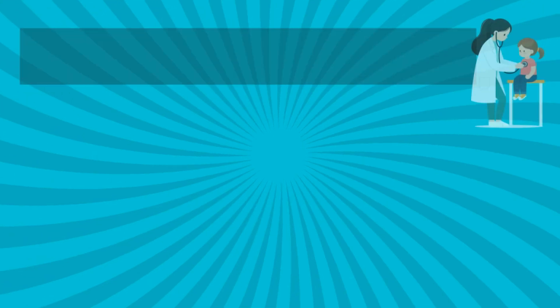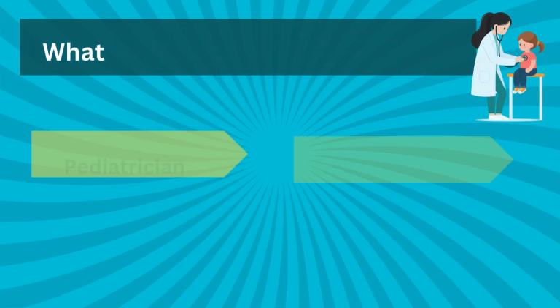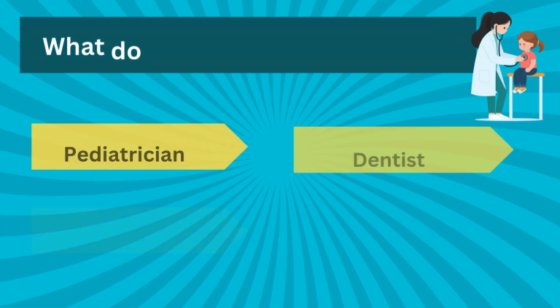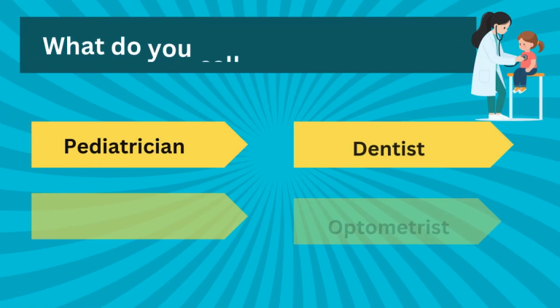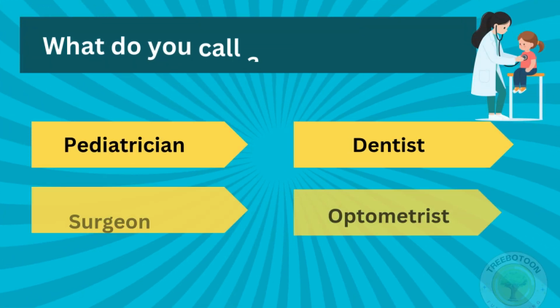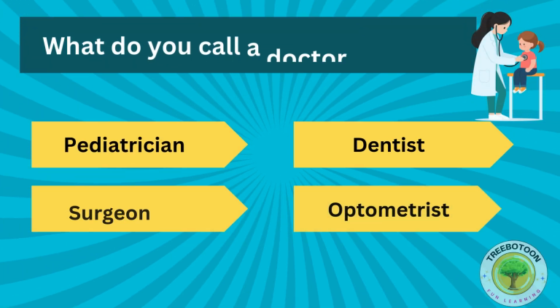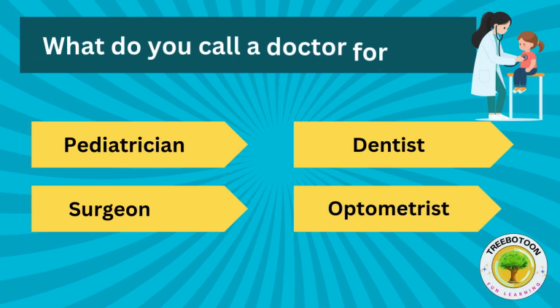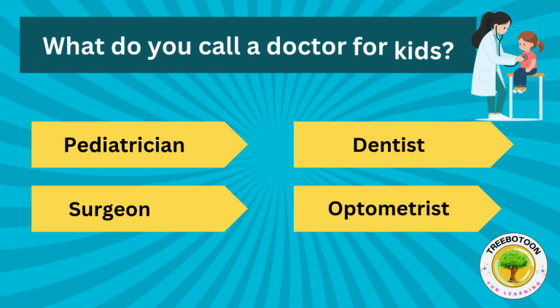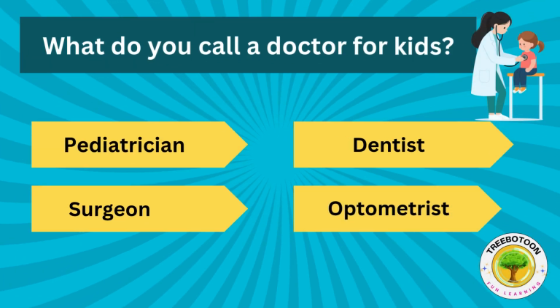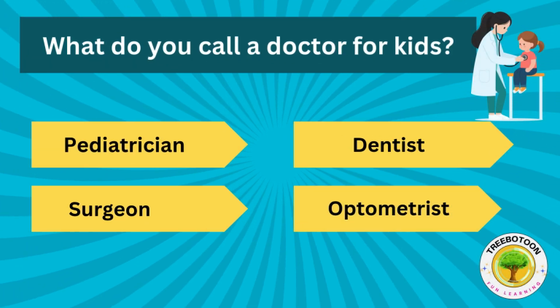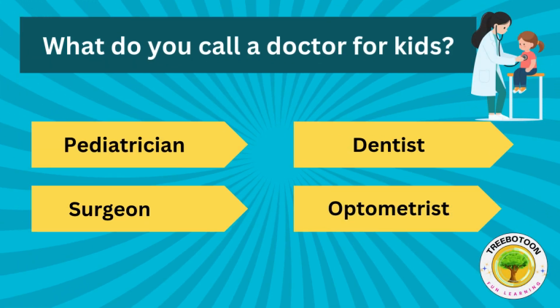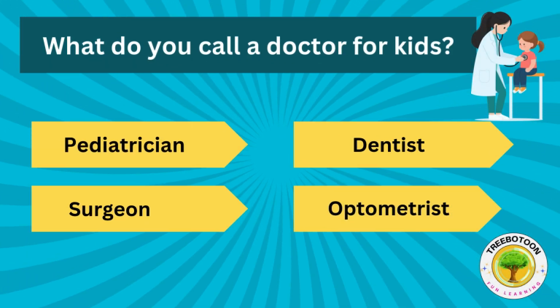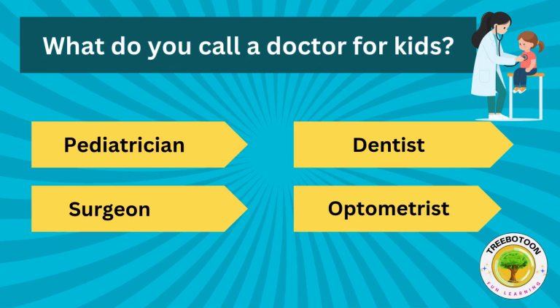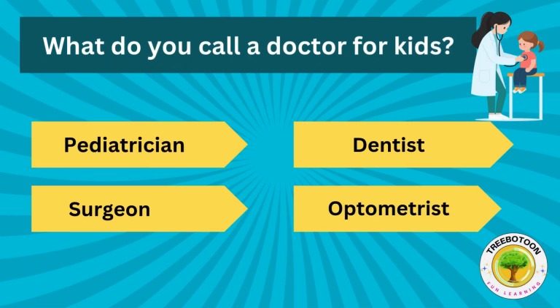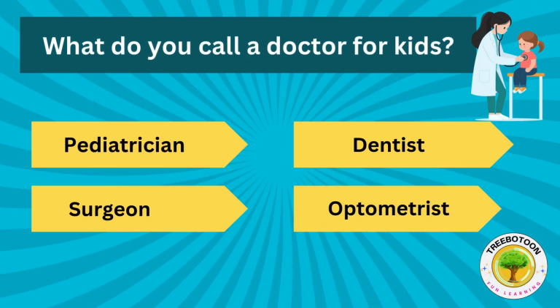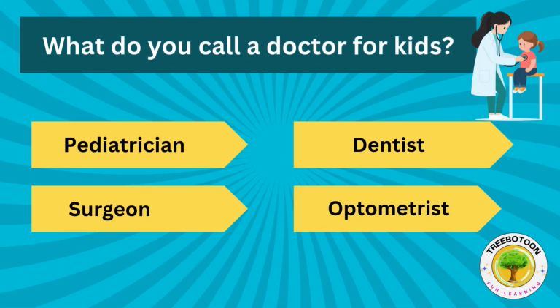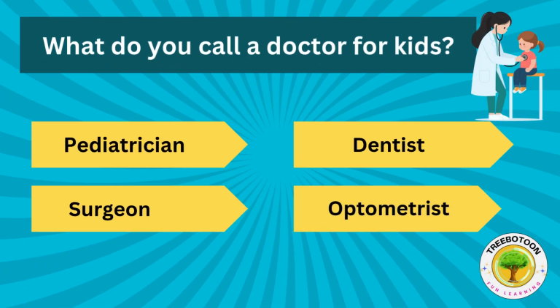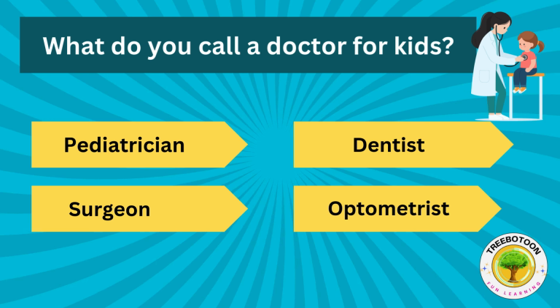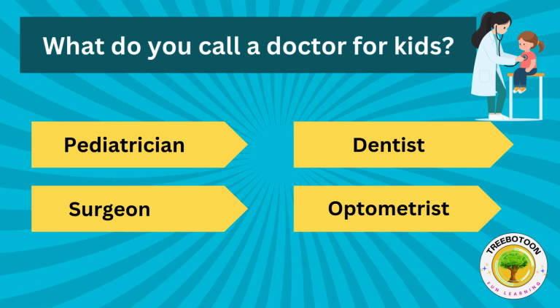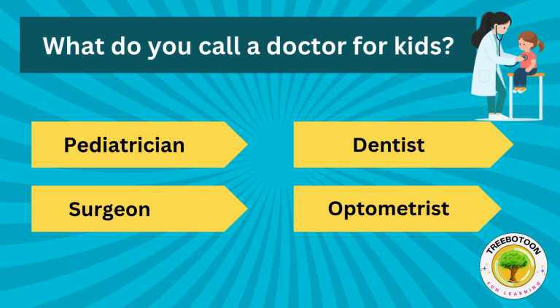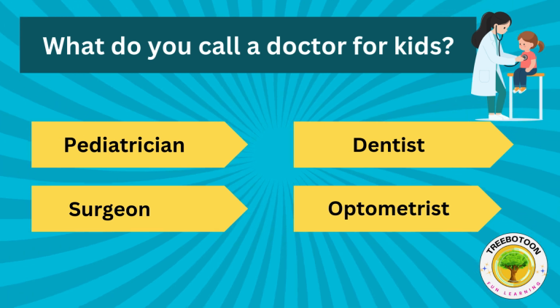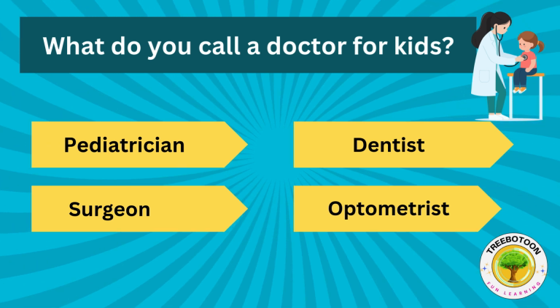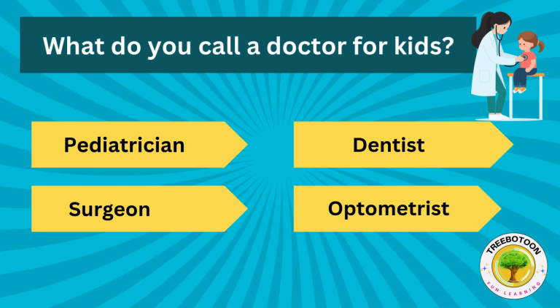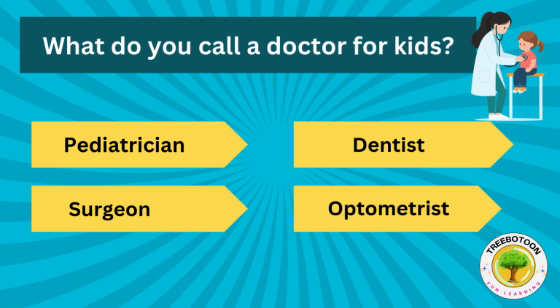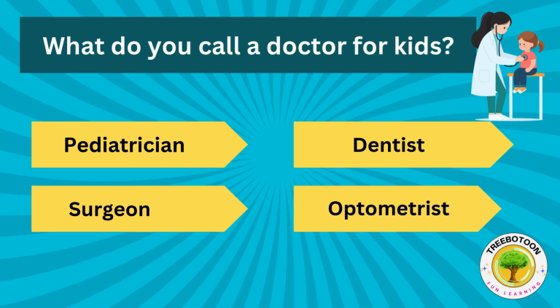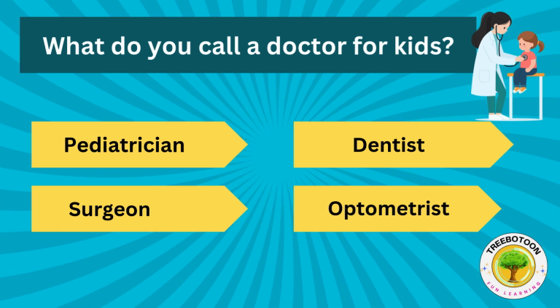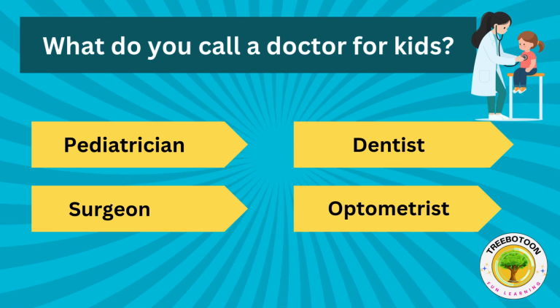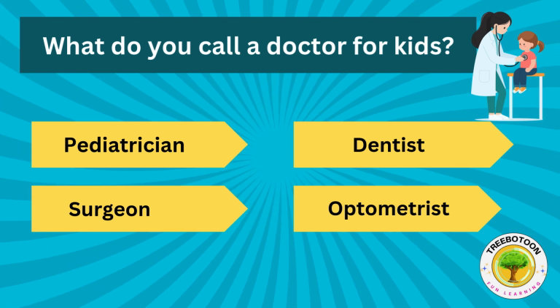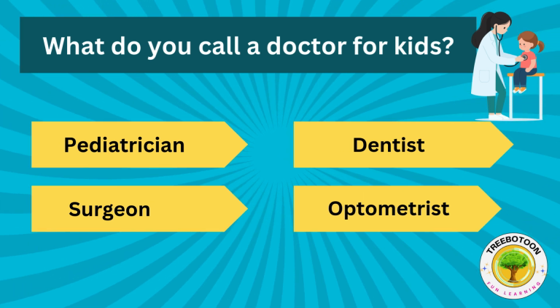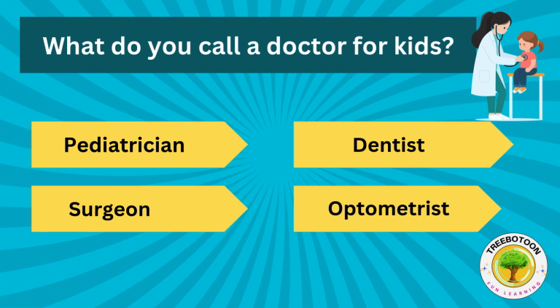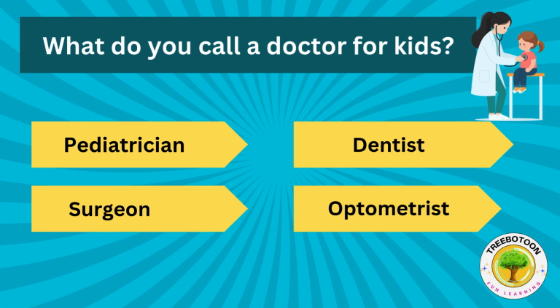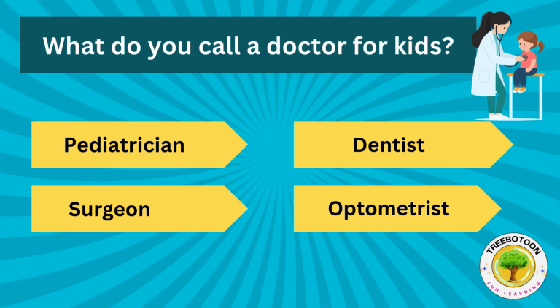What do you call a doctor for kids? Pediatrician, dentist, surgeon or optometrist?